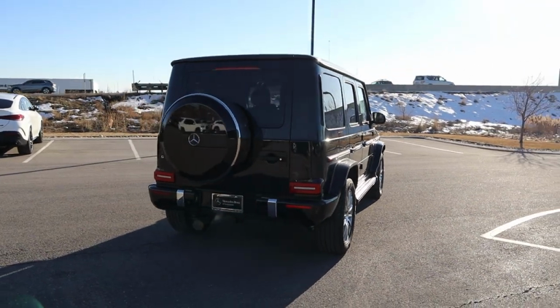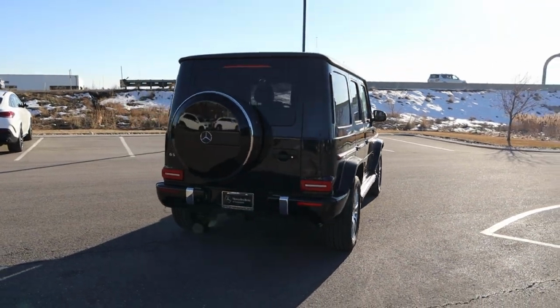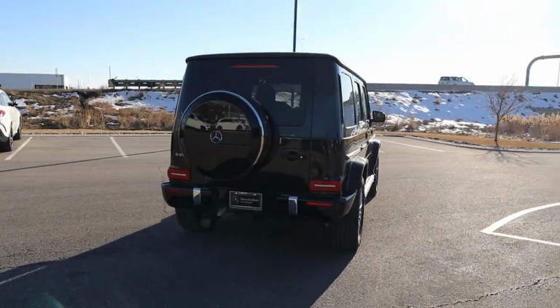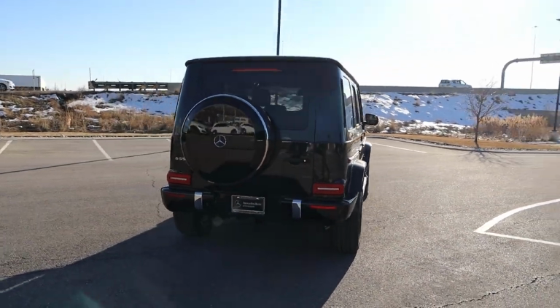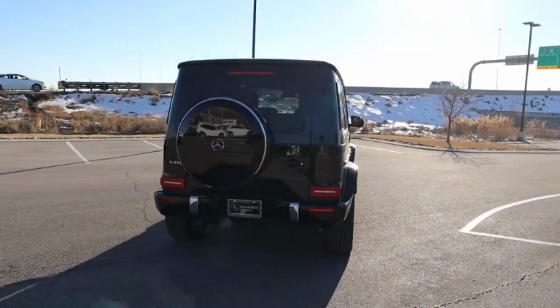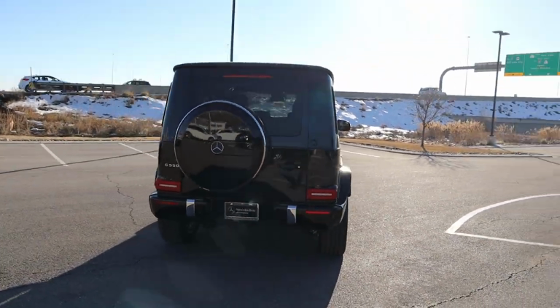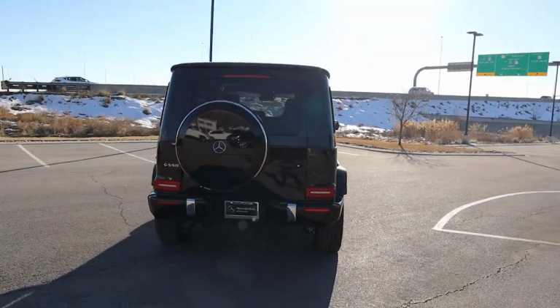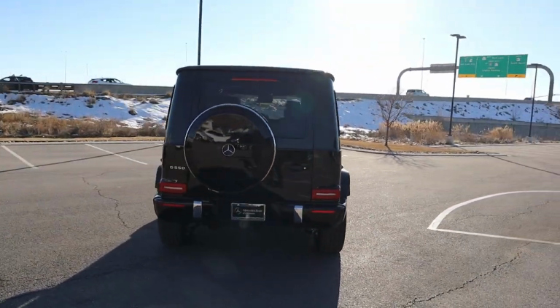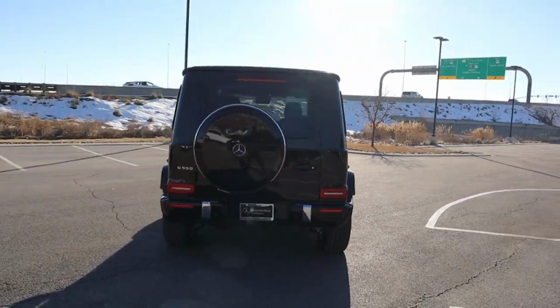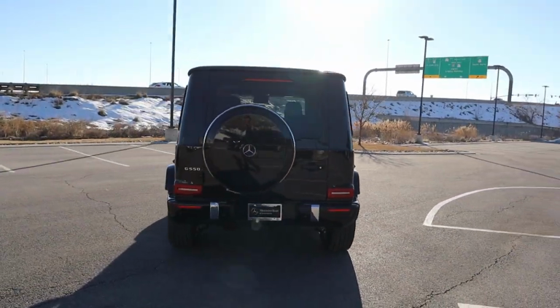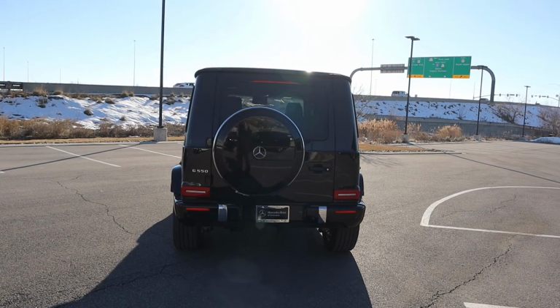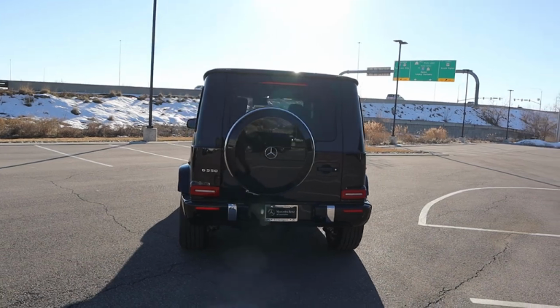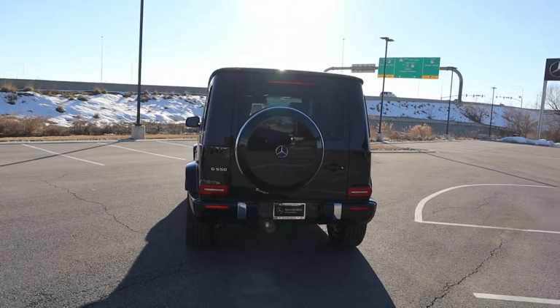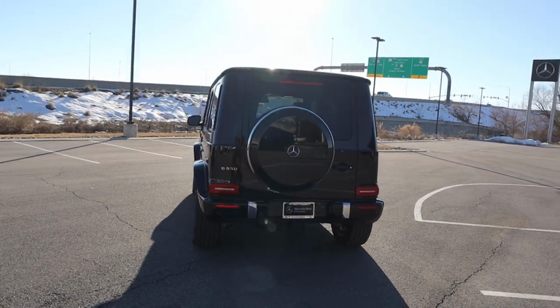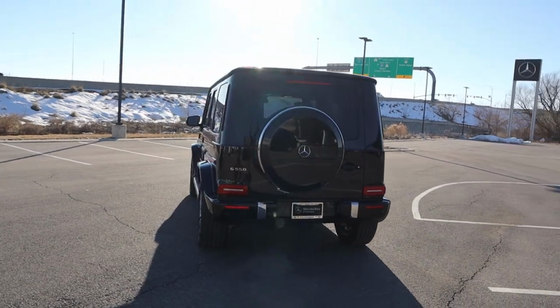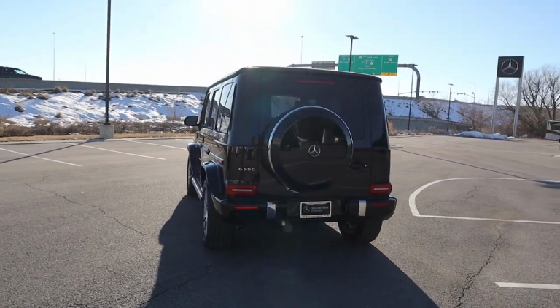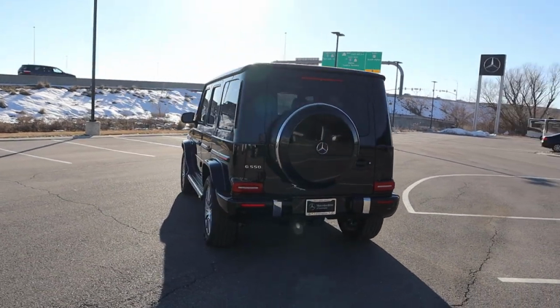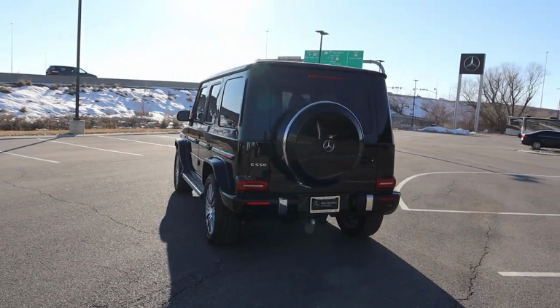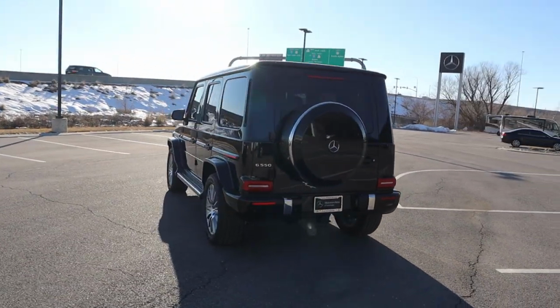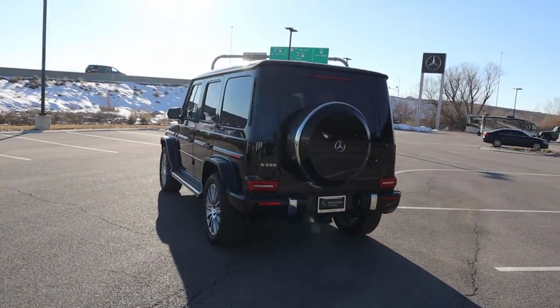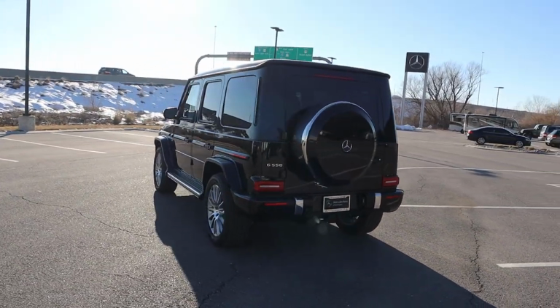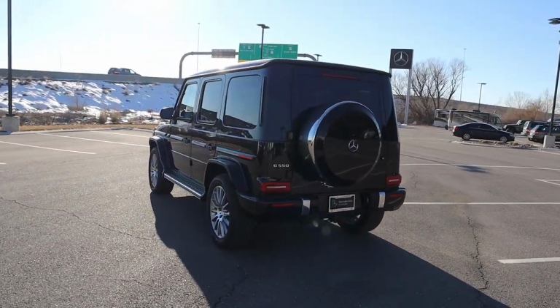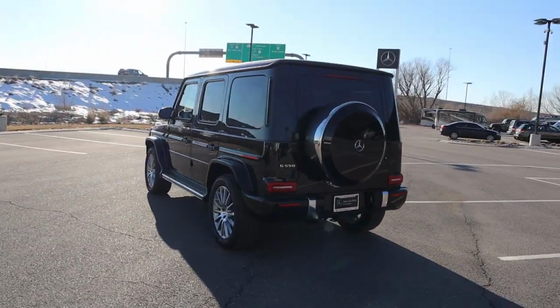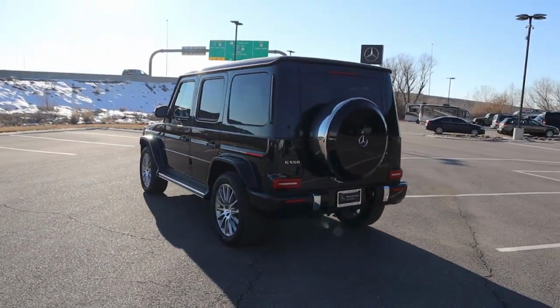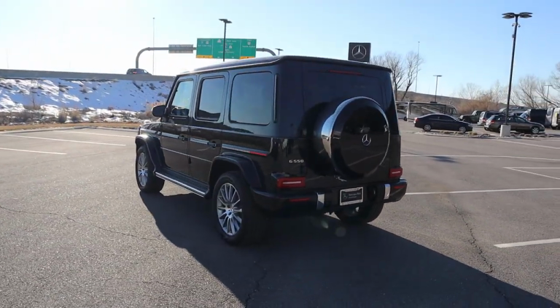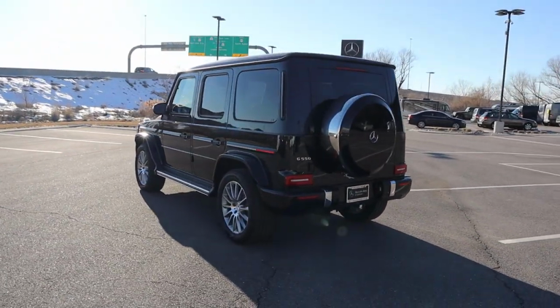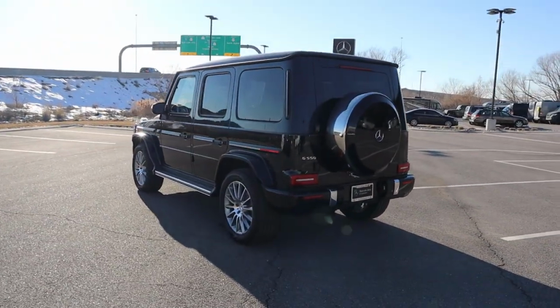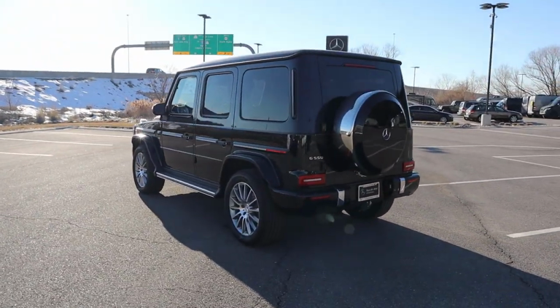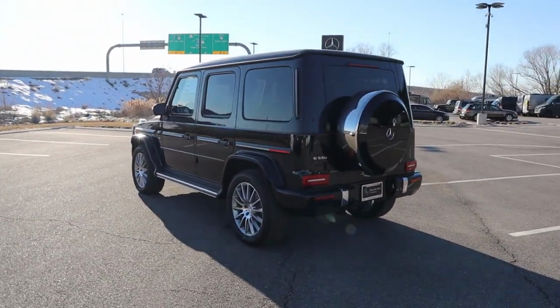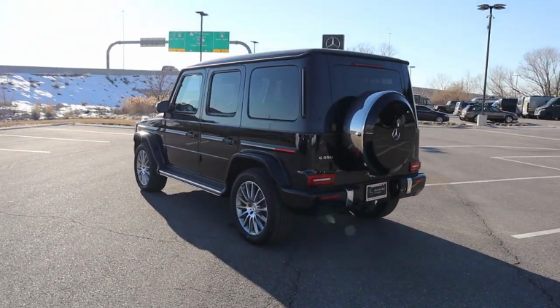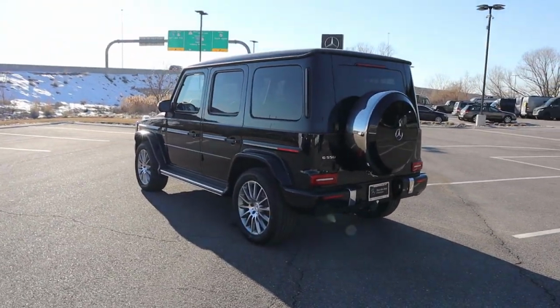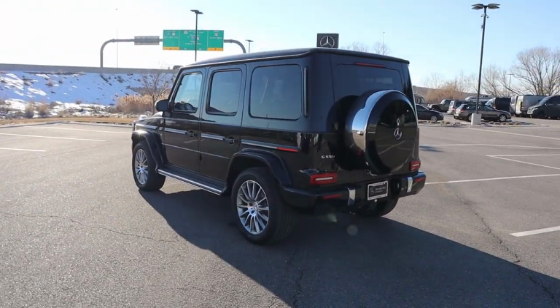Putting it all together, it's got the cool Mercedes G-Wagon boxy look and I think they've just nailed it with the design.